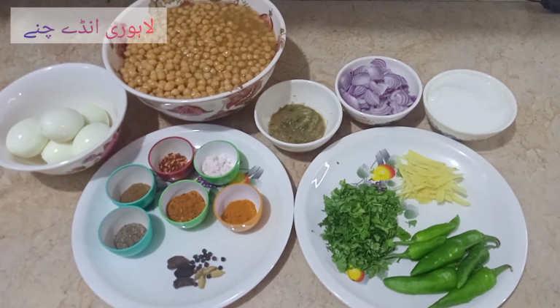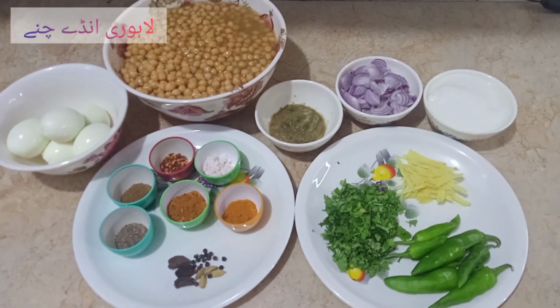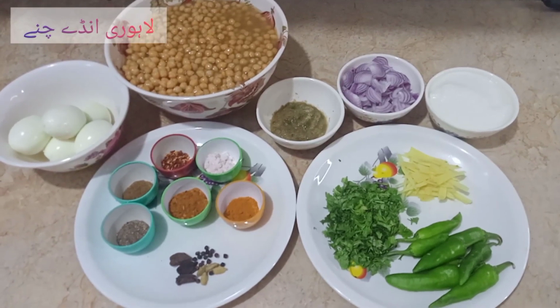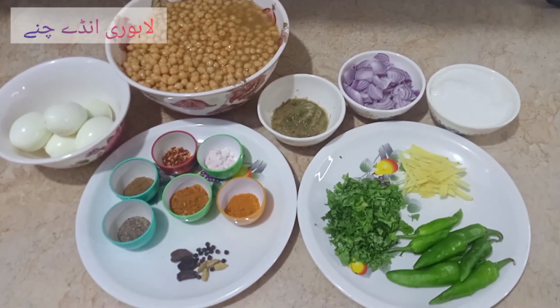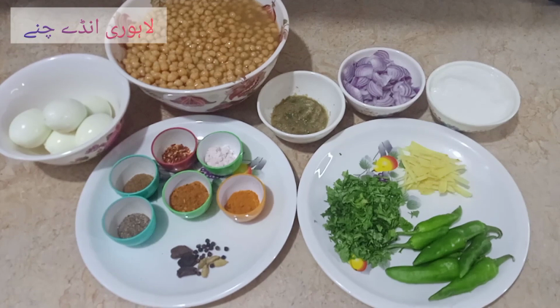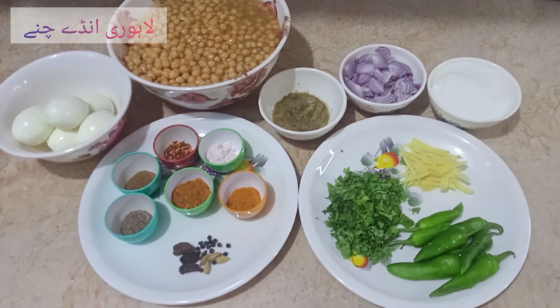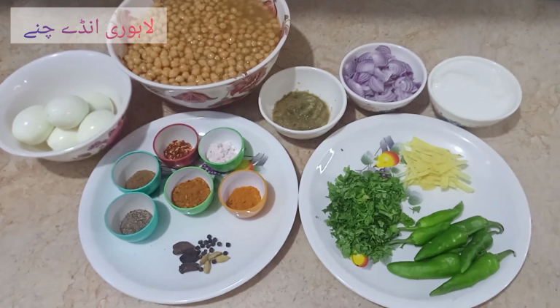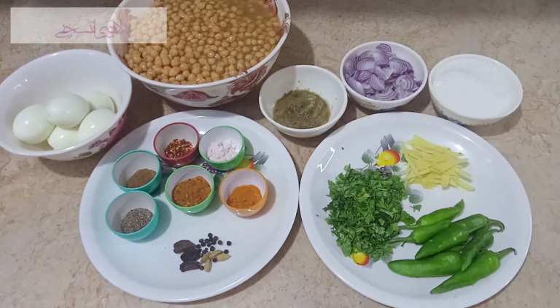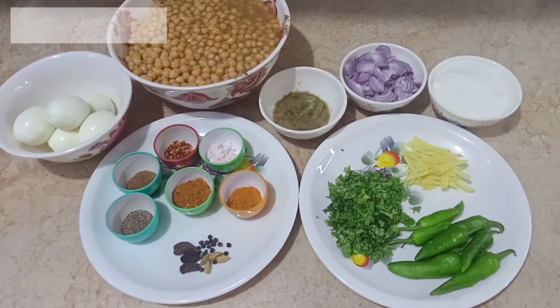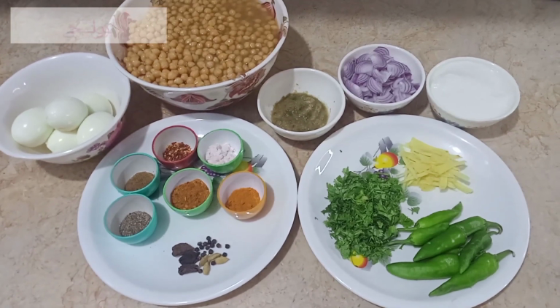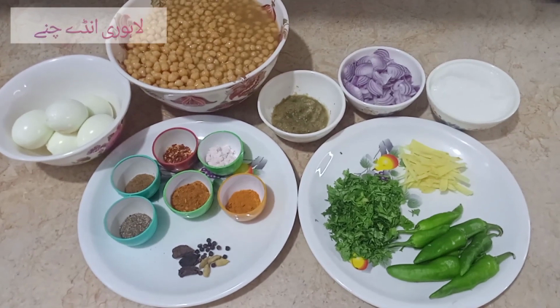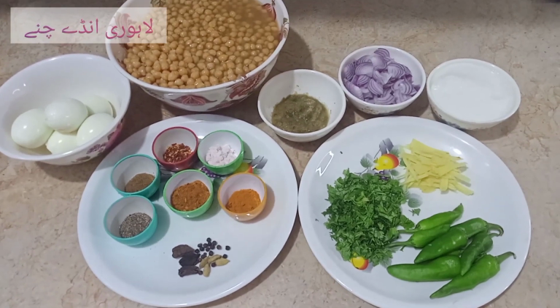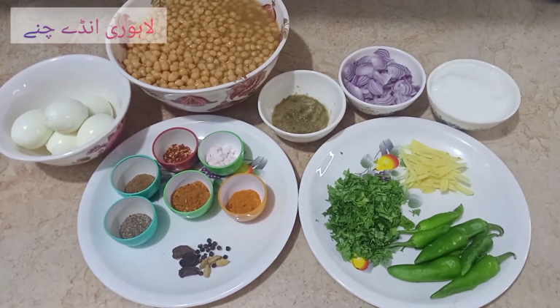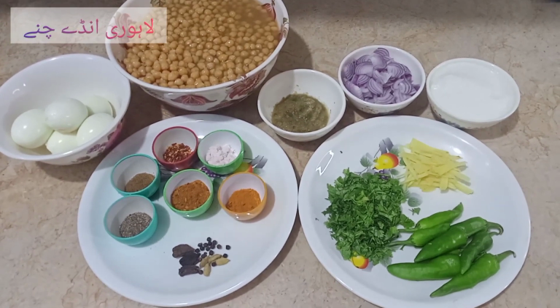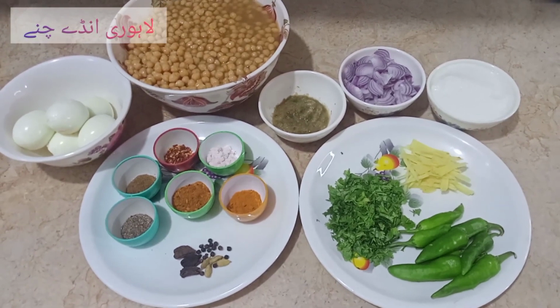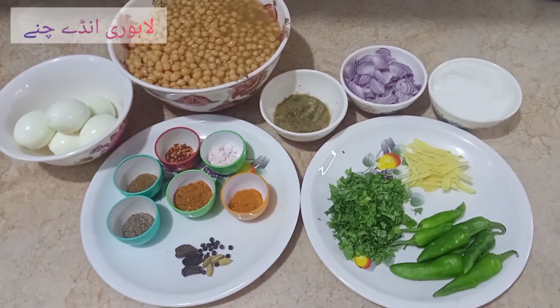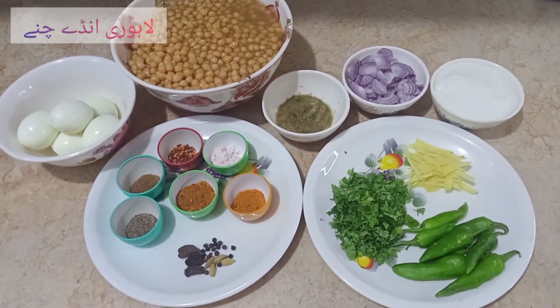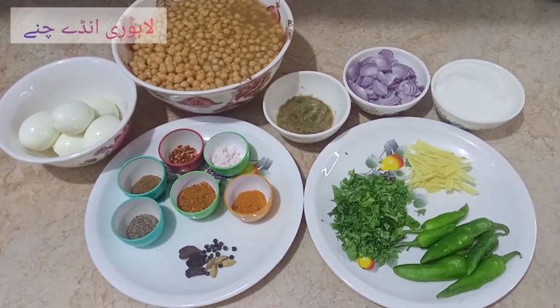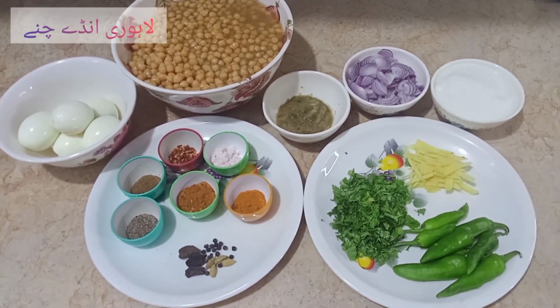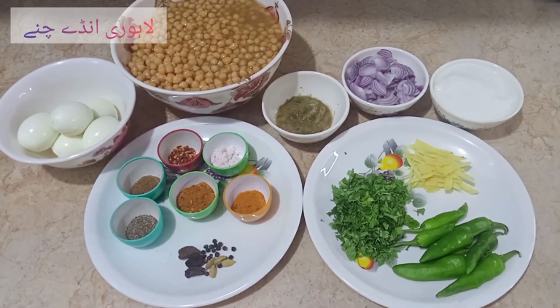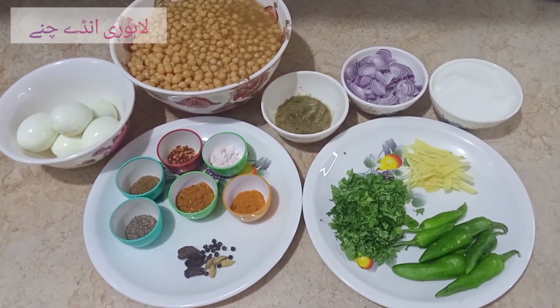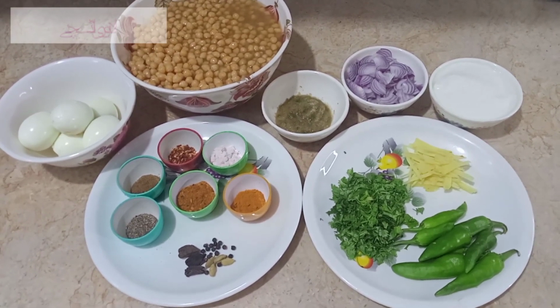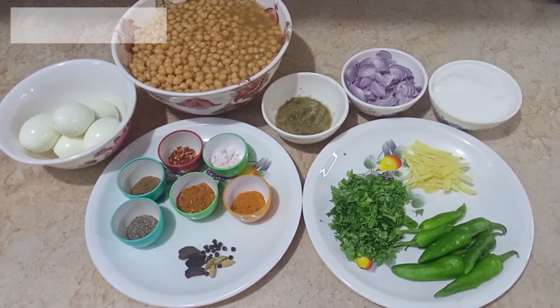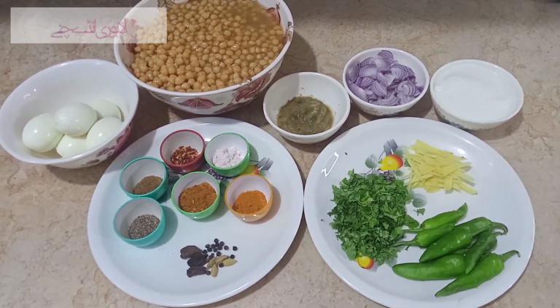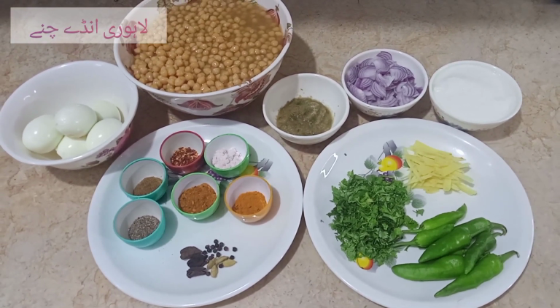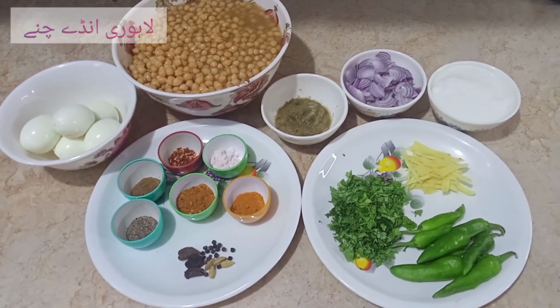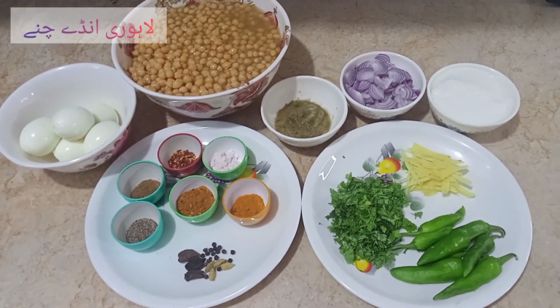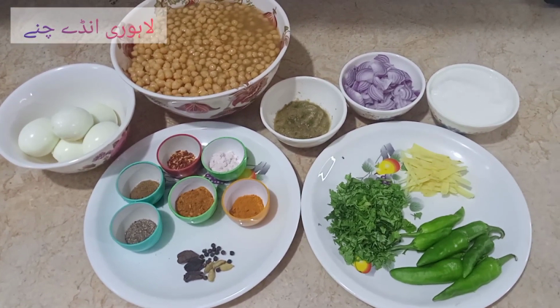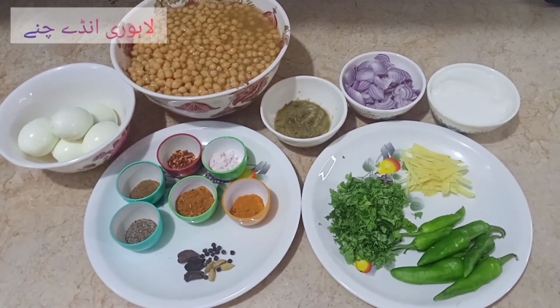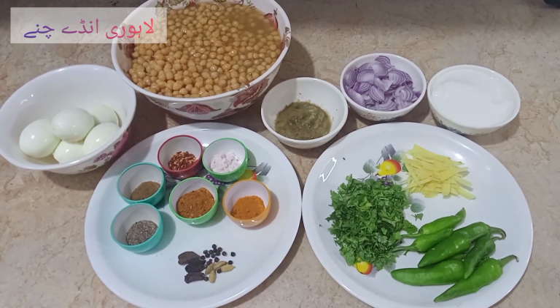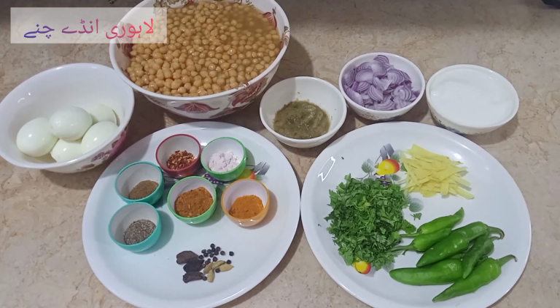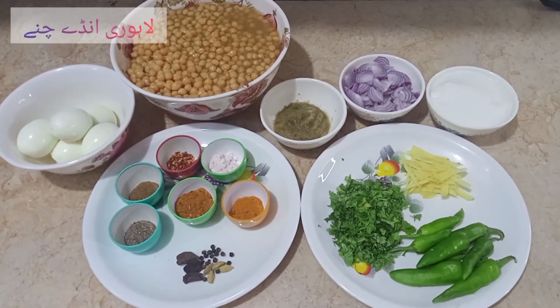Bismillahirrahmanirrahim. Assalamualaikum. Doston, kaise hain? Umeed hai aap sab theek honge. Aap sab ko apne aman mein rakhe. Aameen.